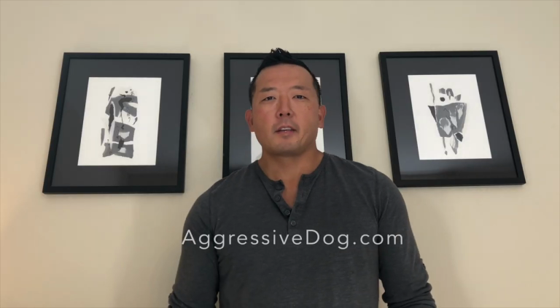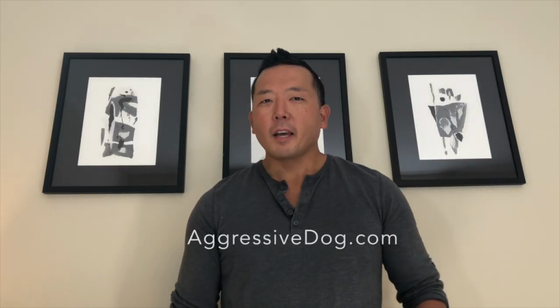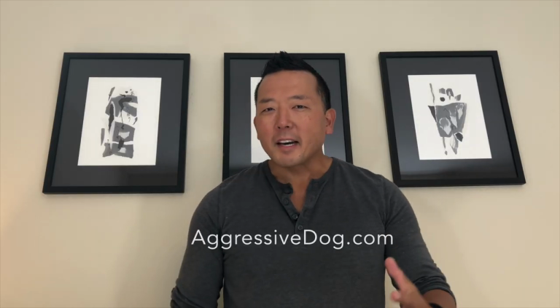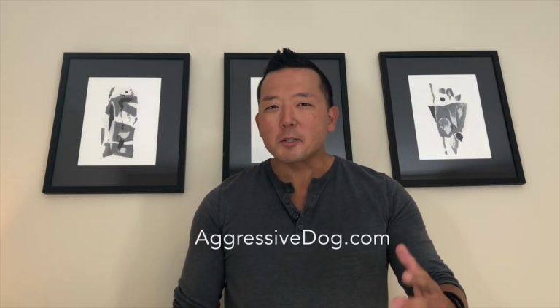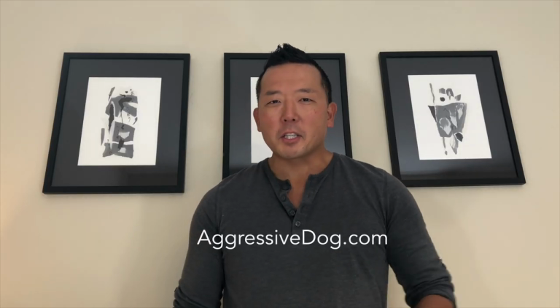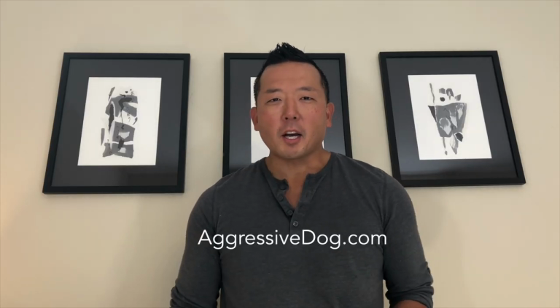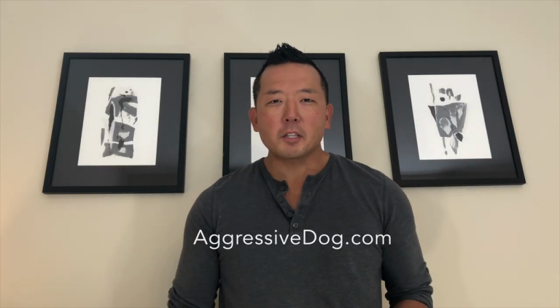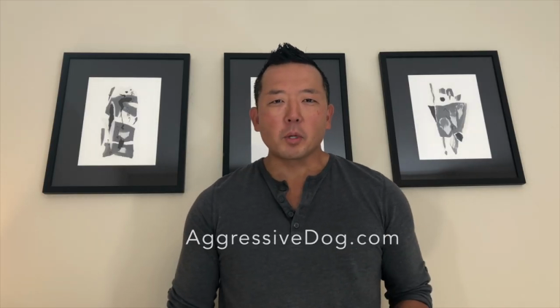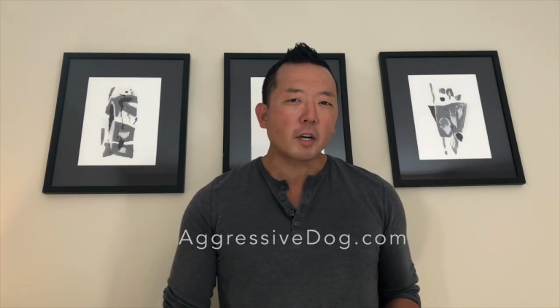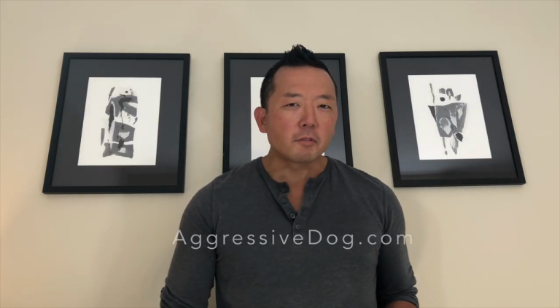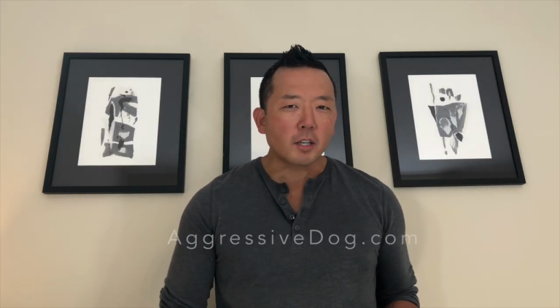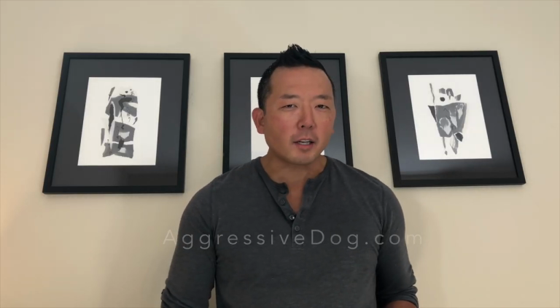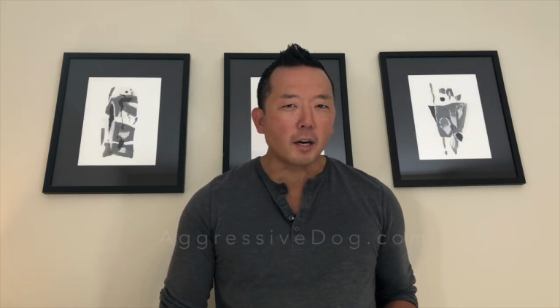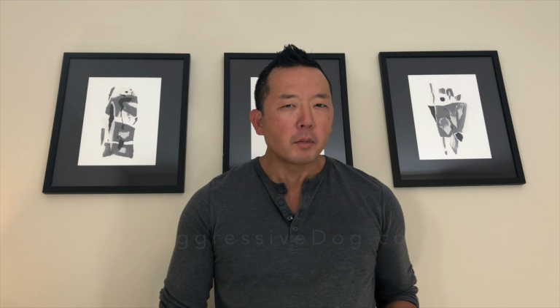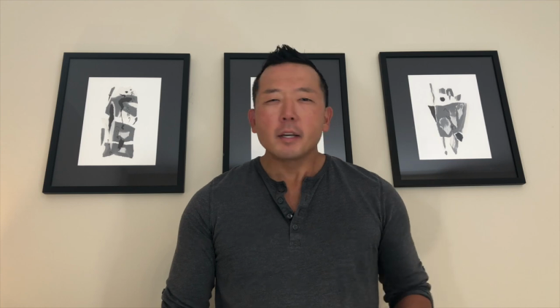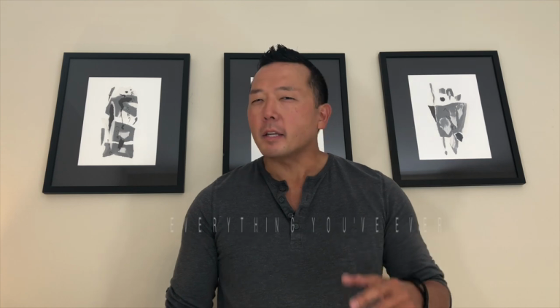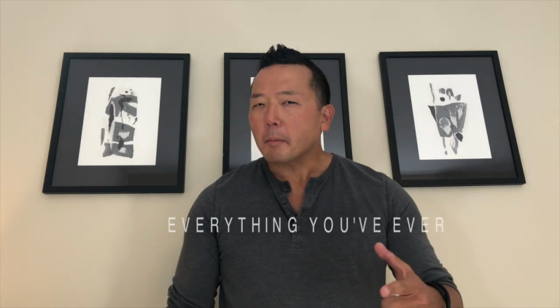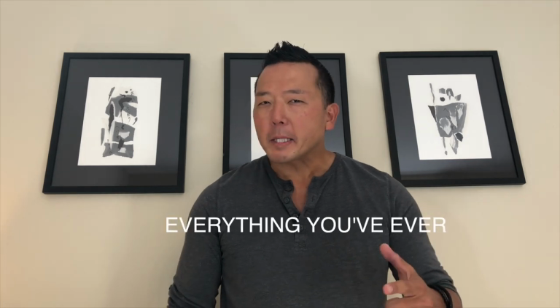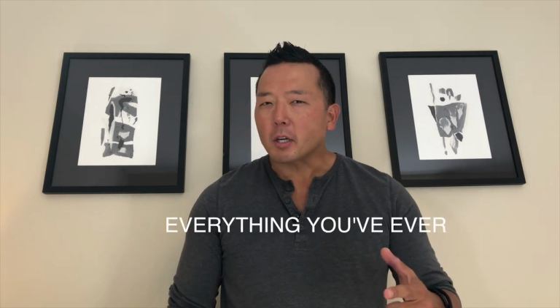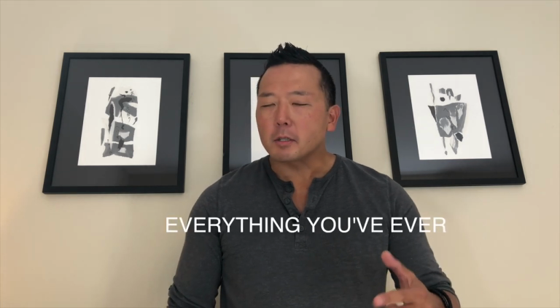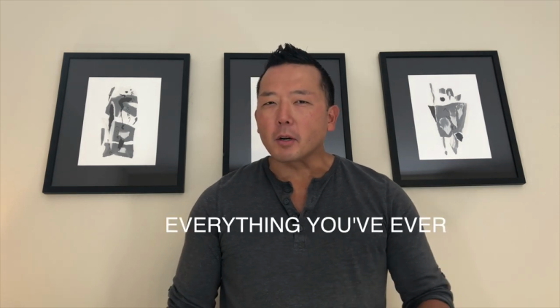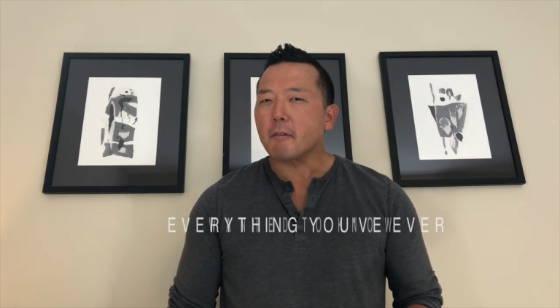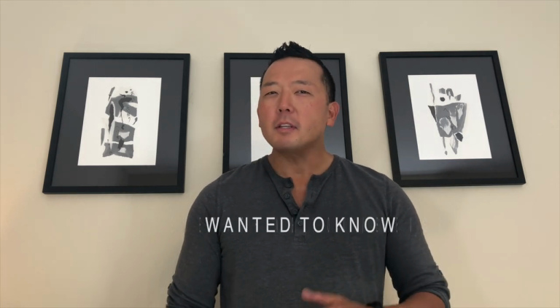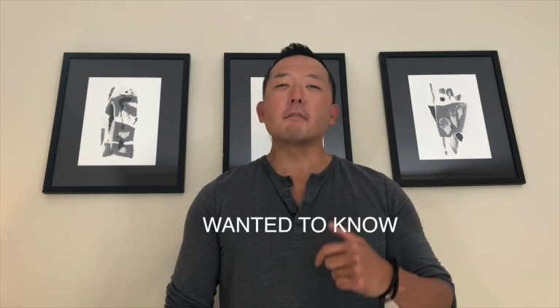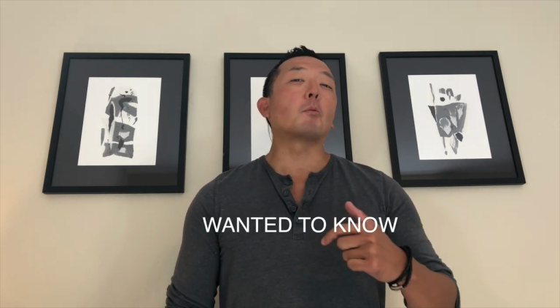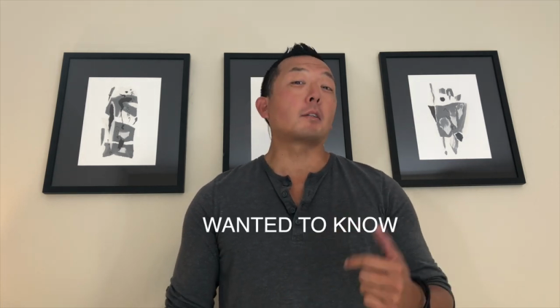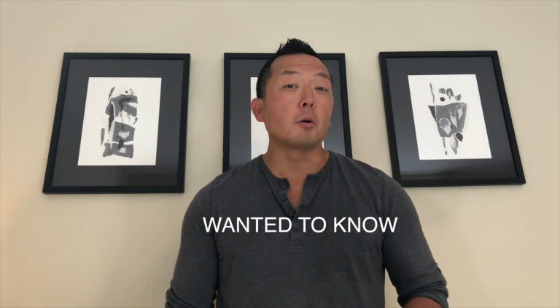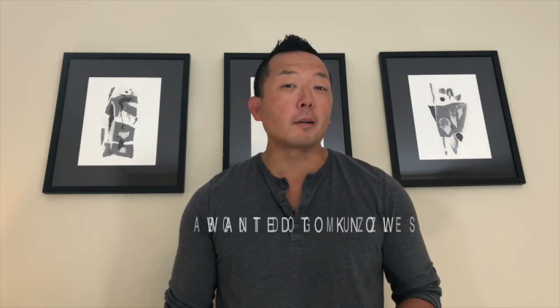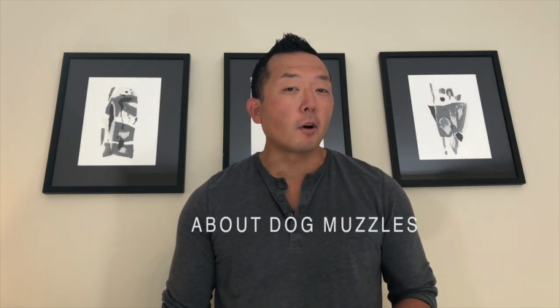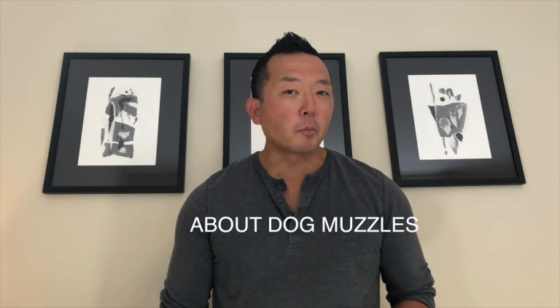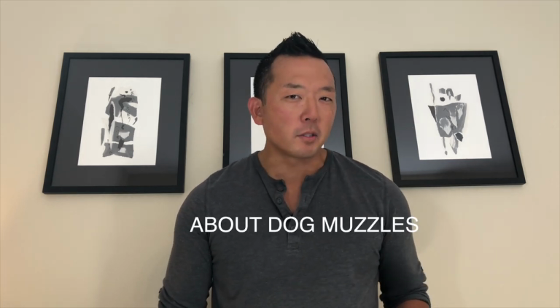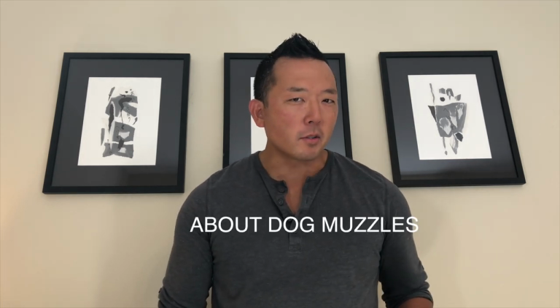Hey guys, Mike Cicaccio with AggressiveDog.com. Today I'm going to be talking to you about everything you've ever wanted to know about dog muzzles.